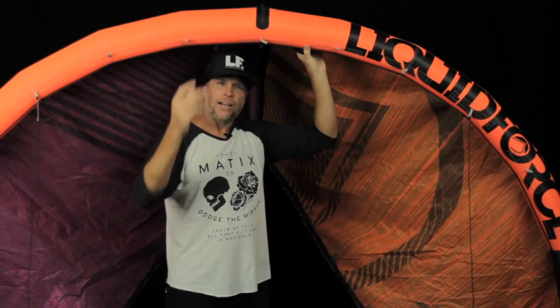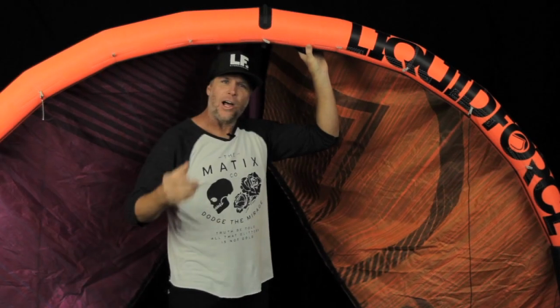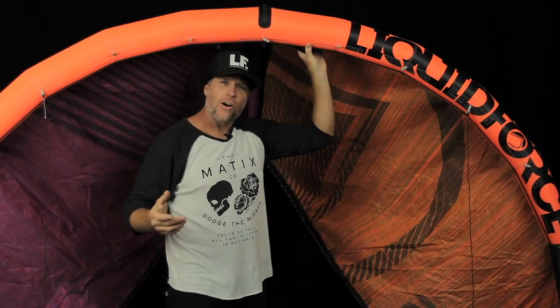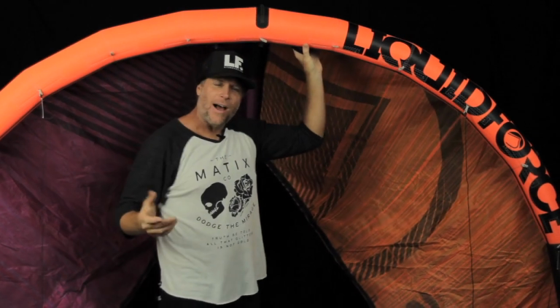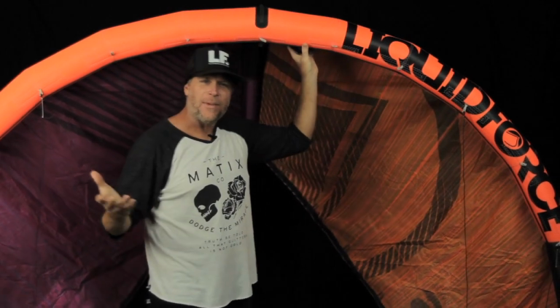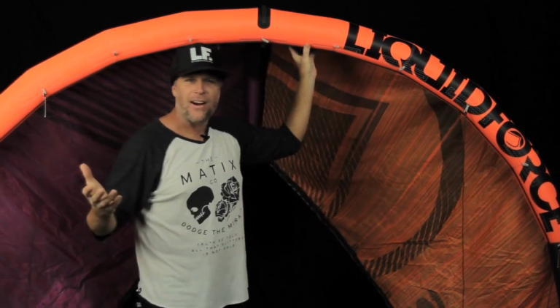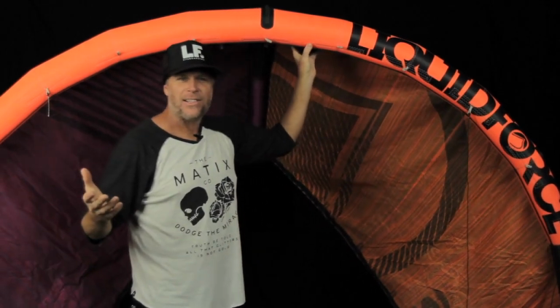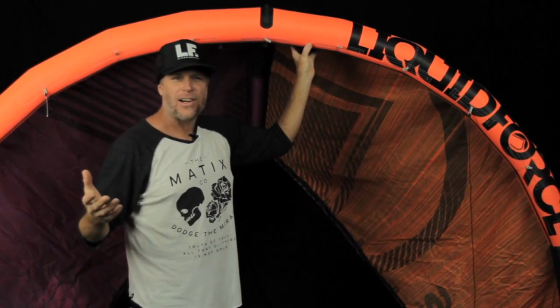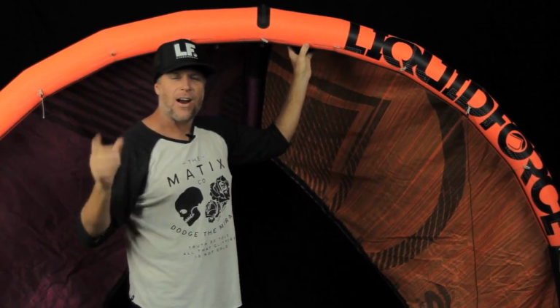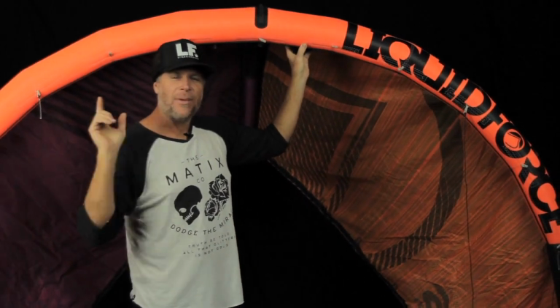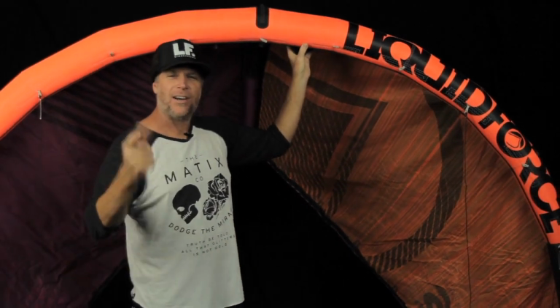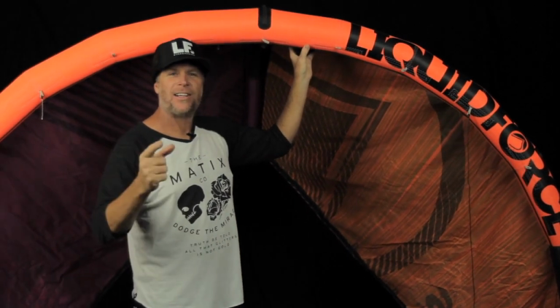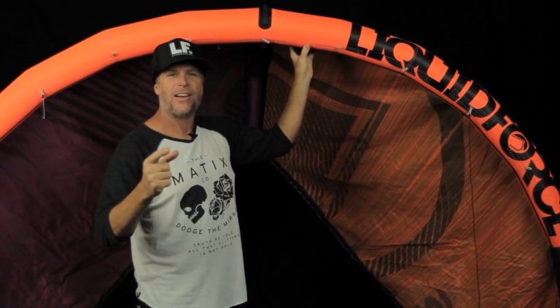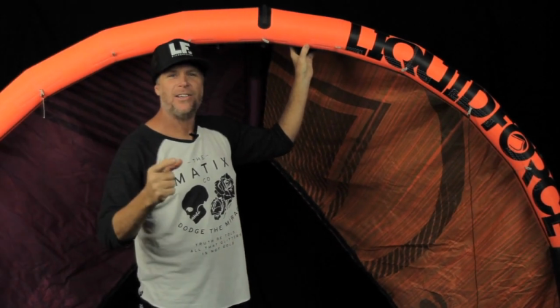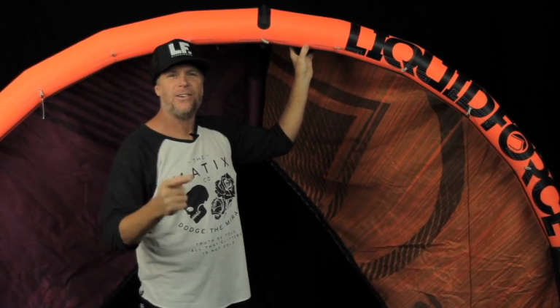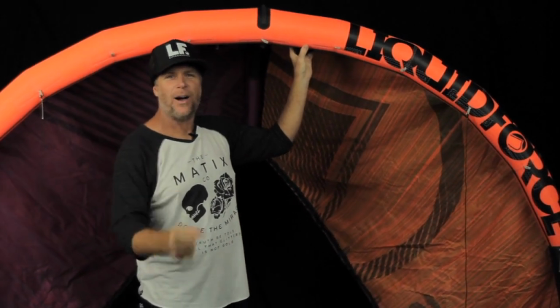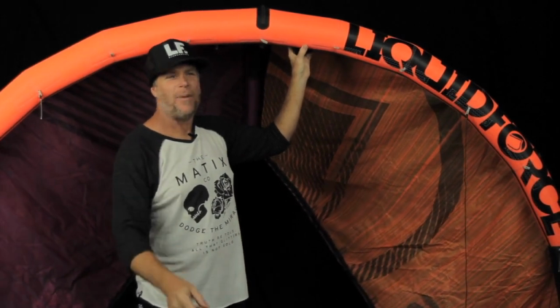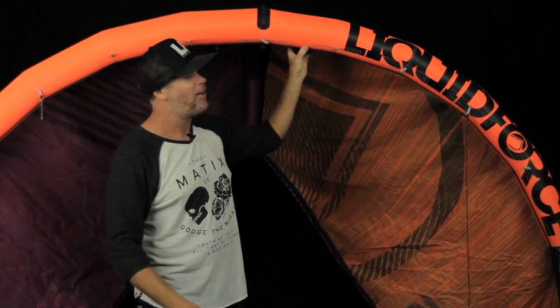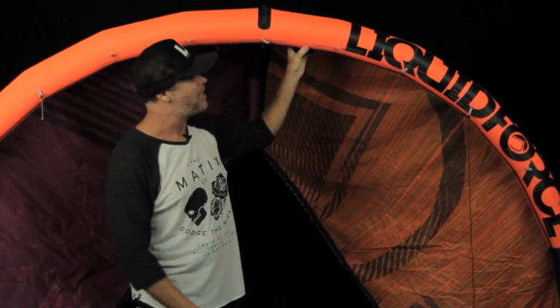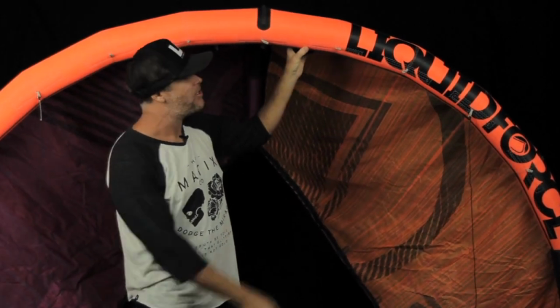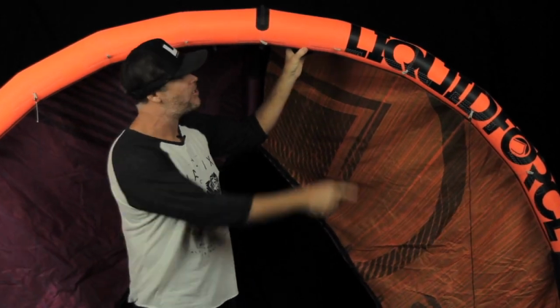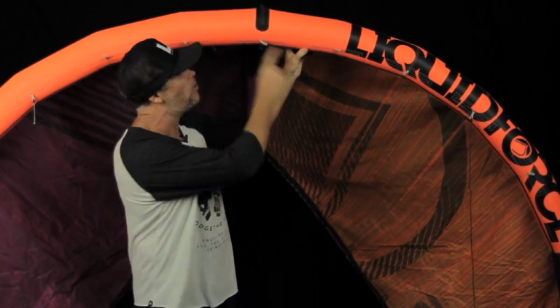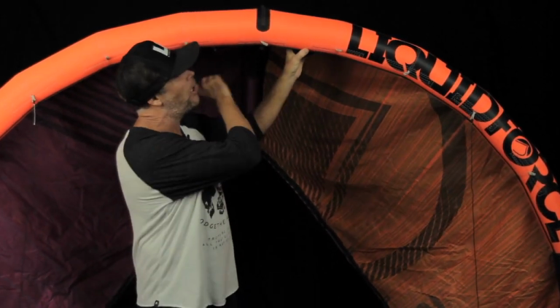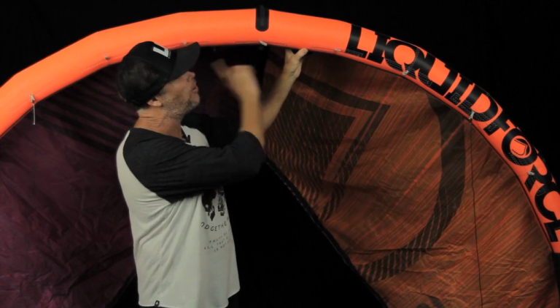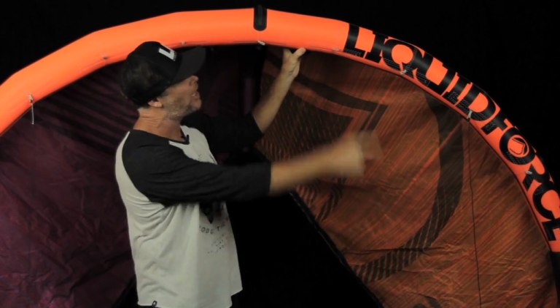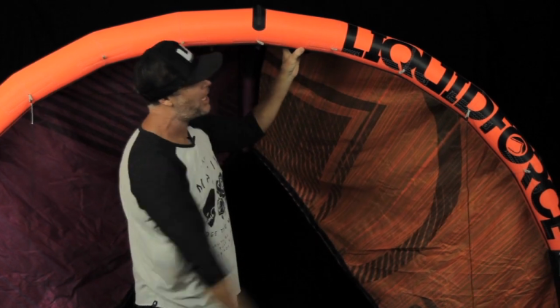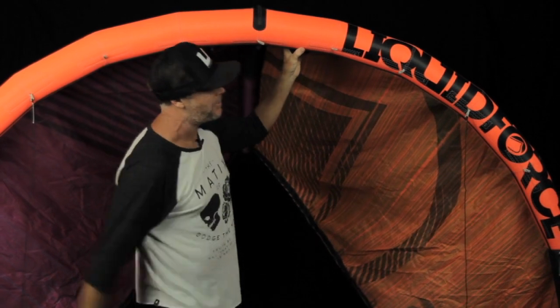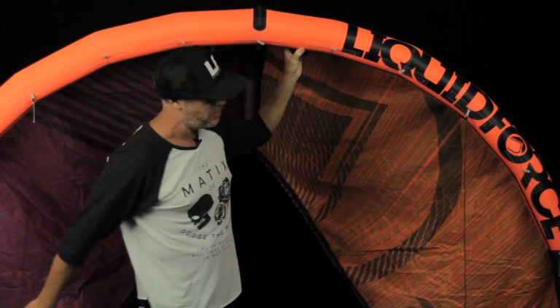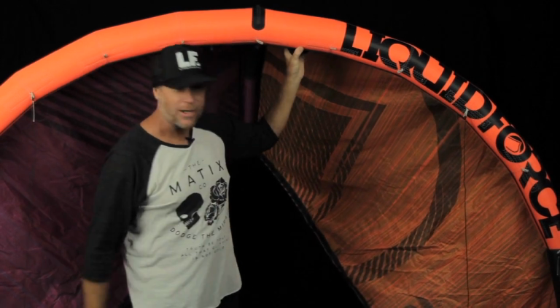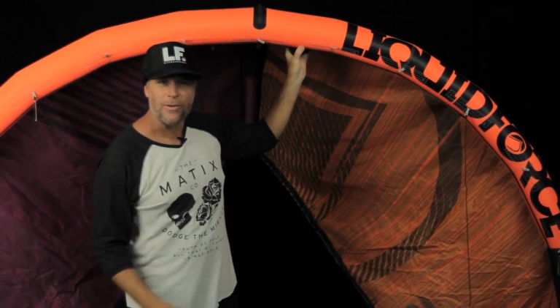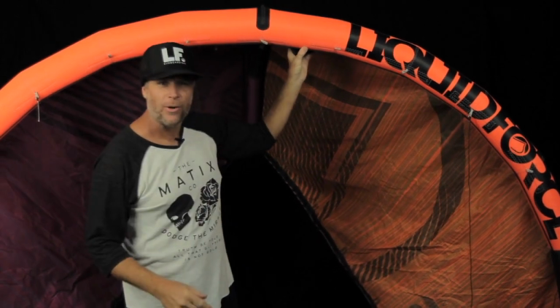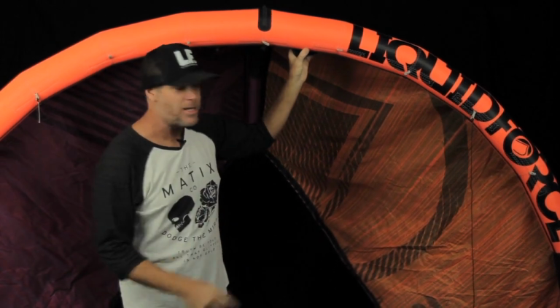Hello, I'm Gary Siskar. I'm here to talk to you about the Solo Kite from Liquid Forest.